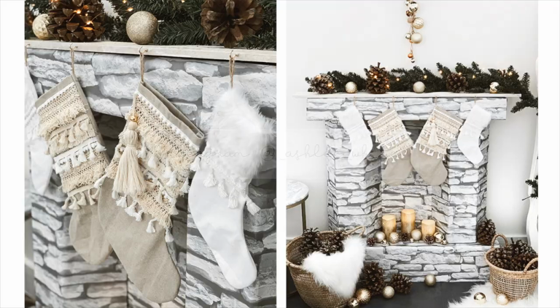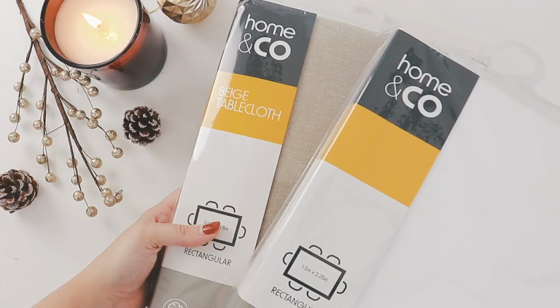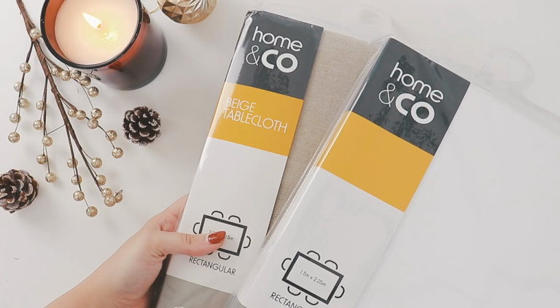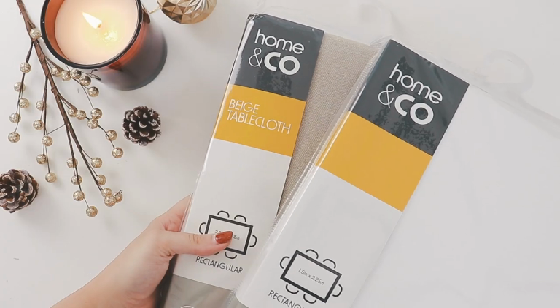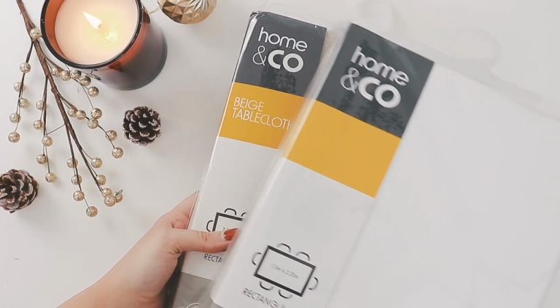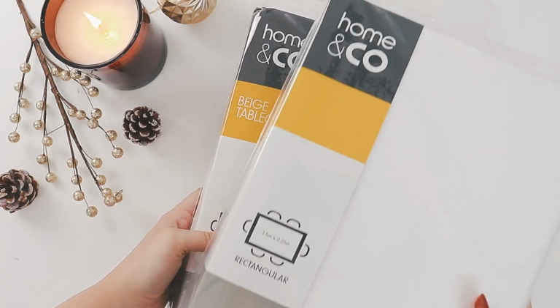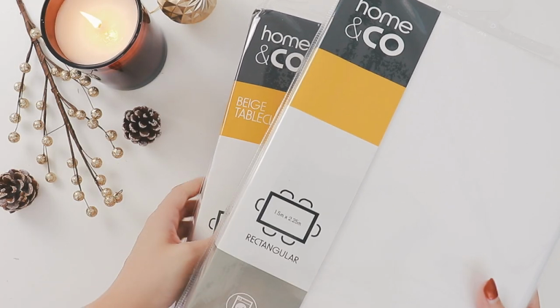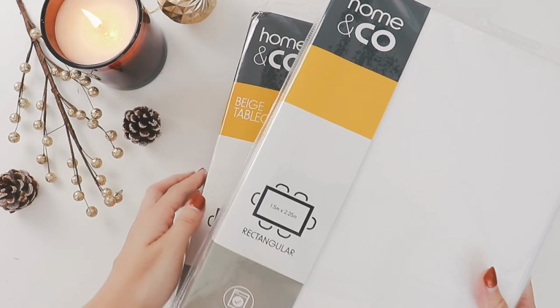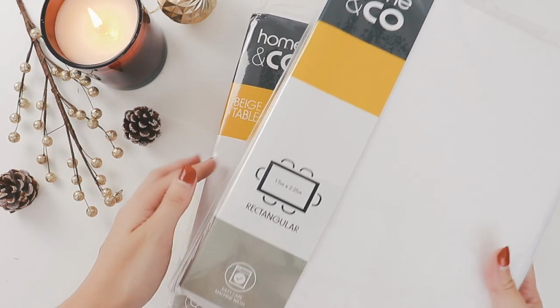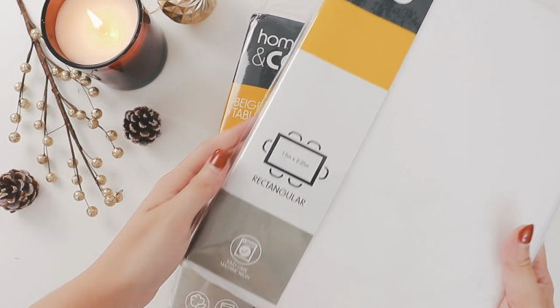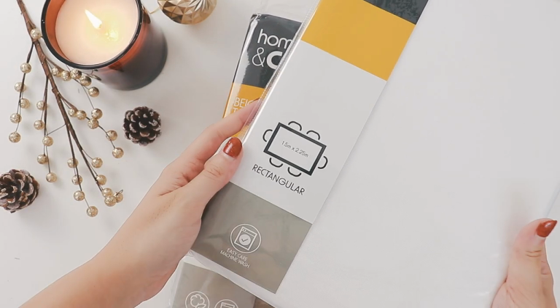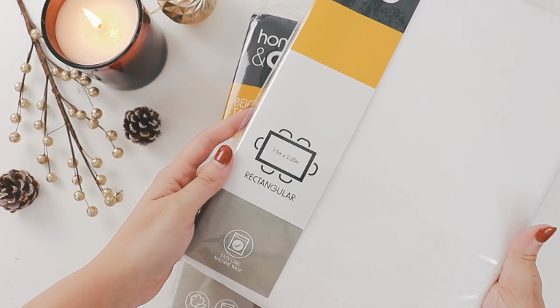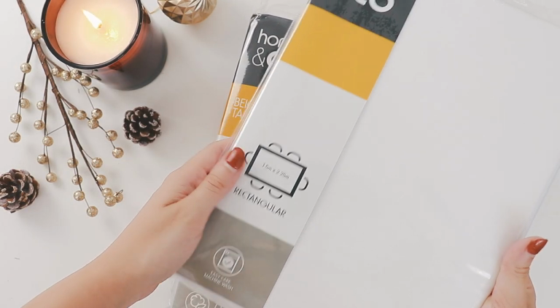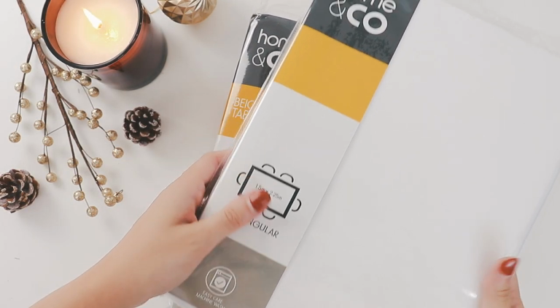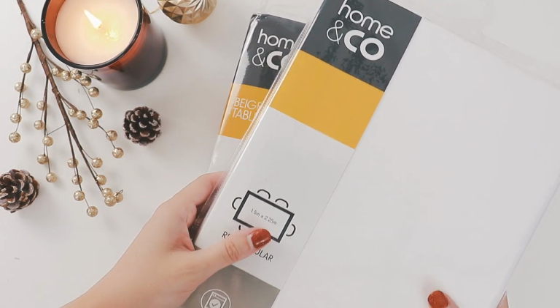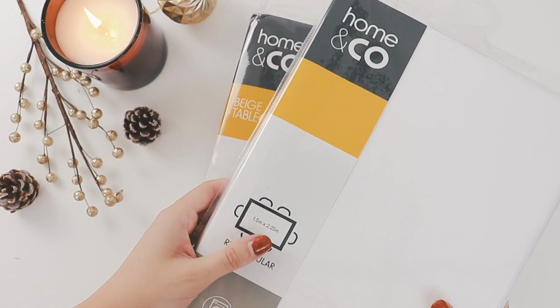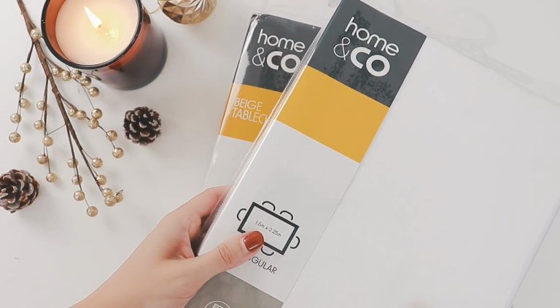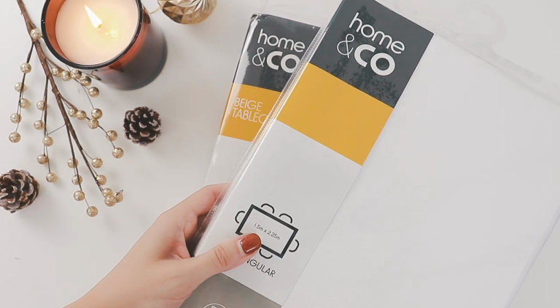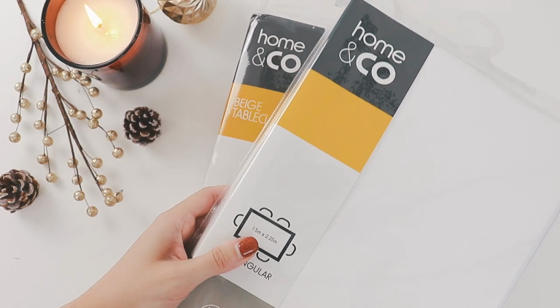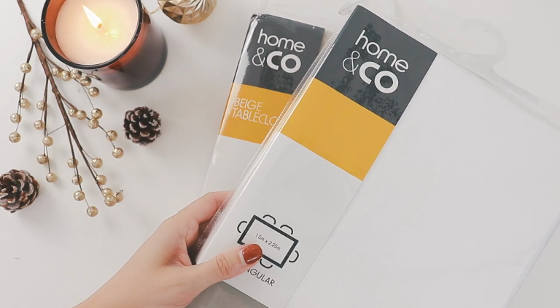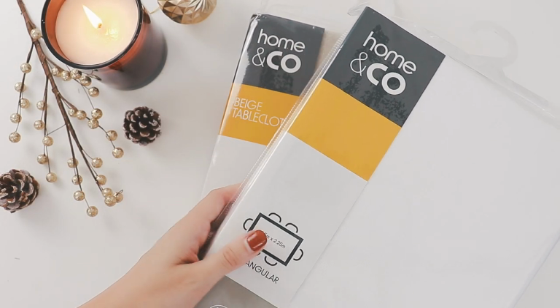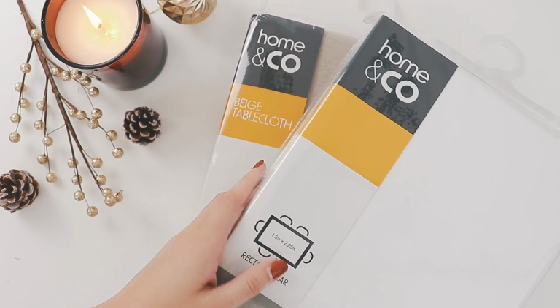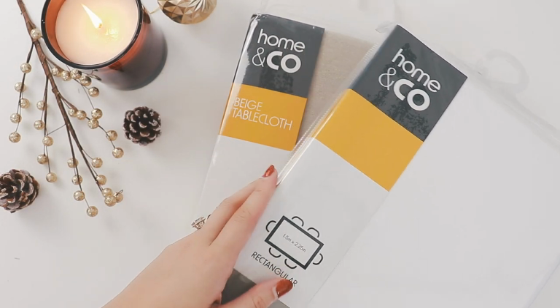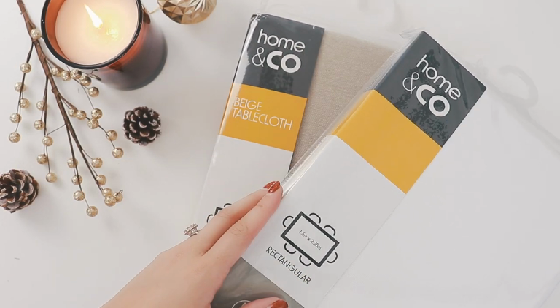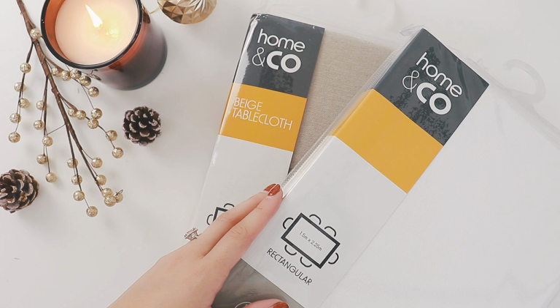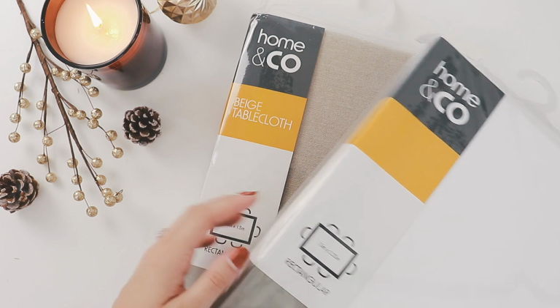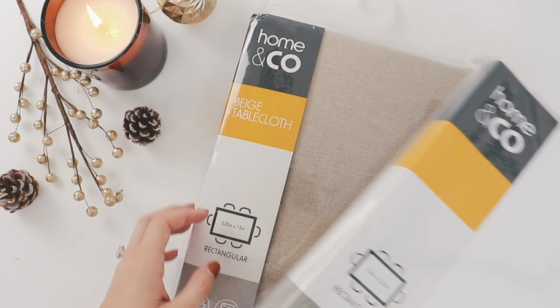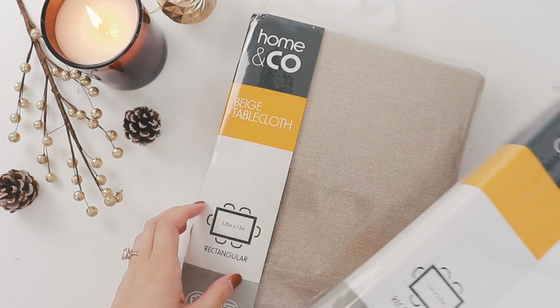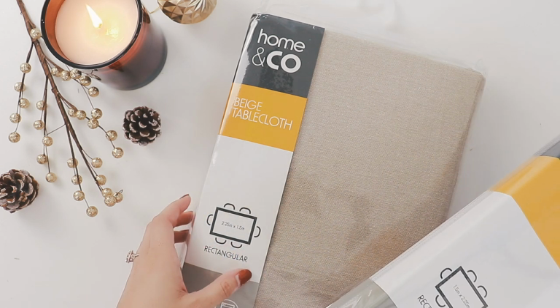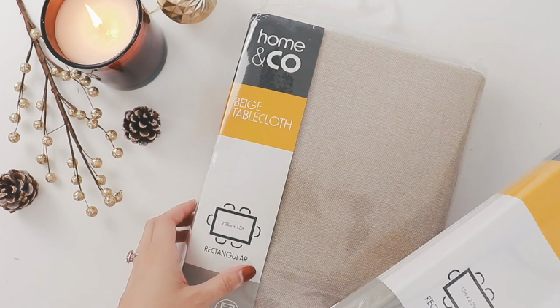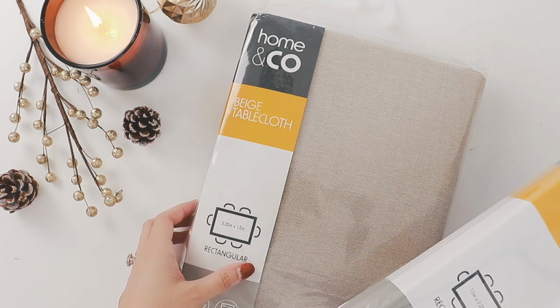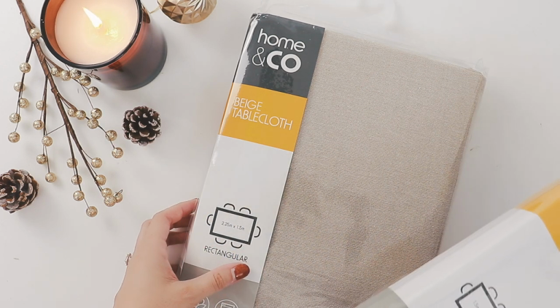To make the stockings I'll be using these linen tablecloths. I picked these up at Kmart for $12 each.